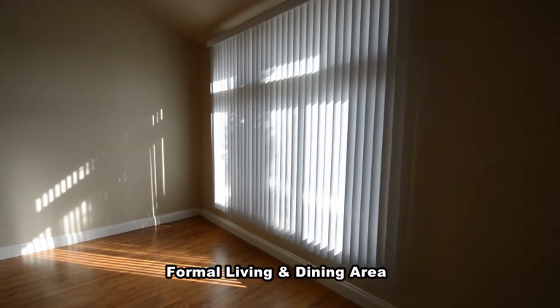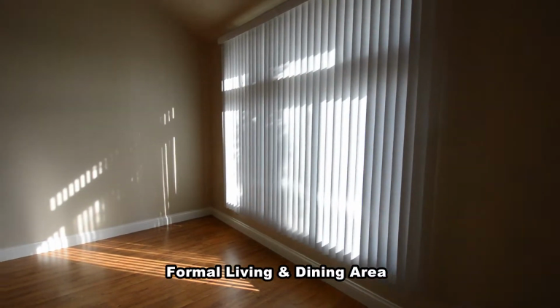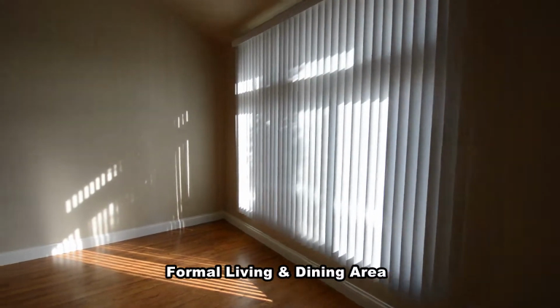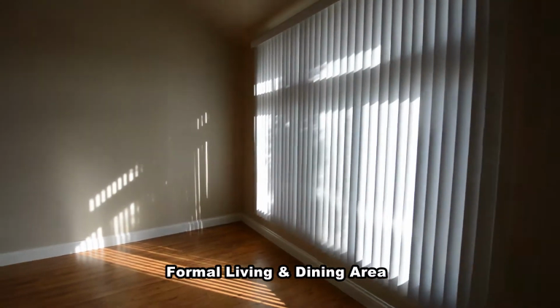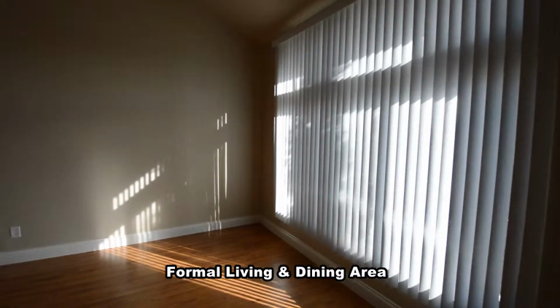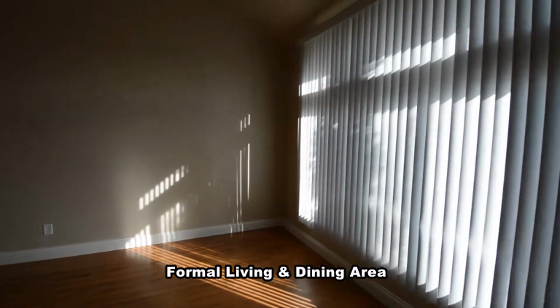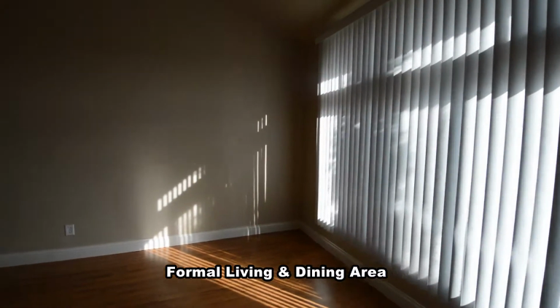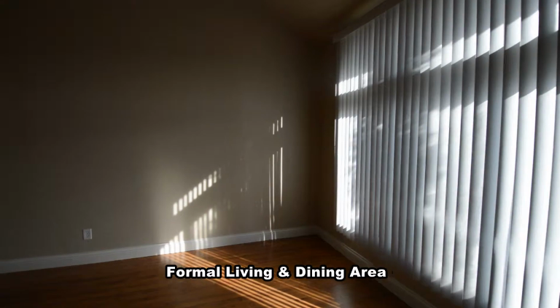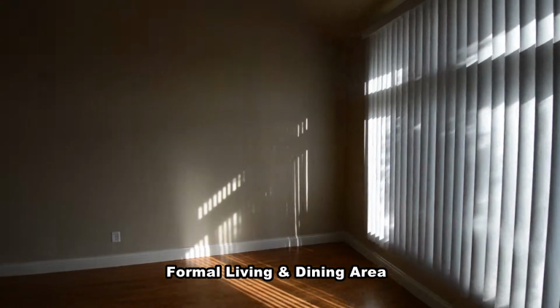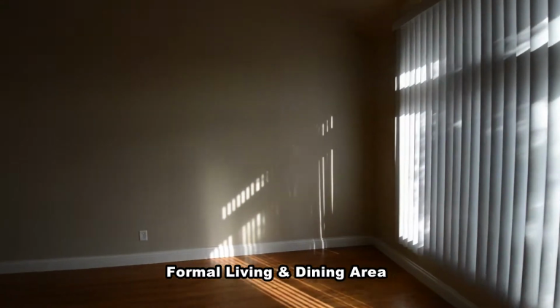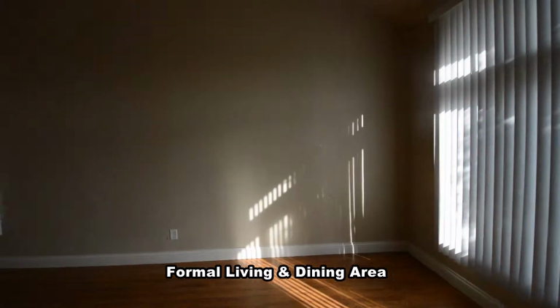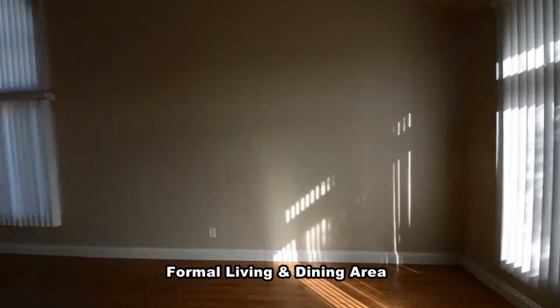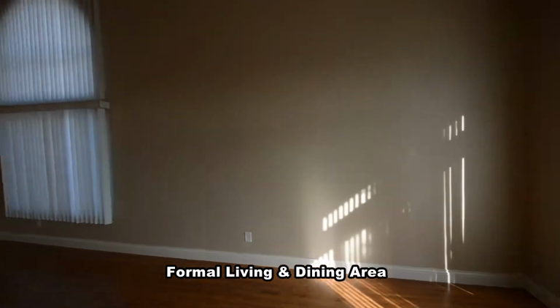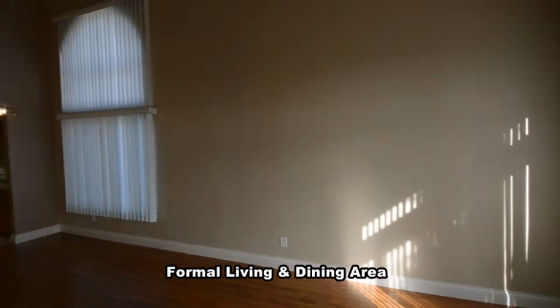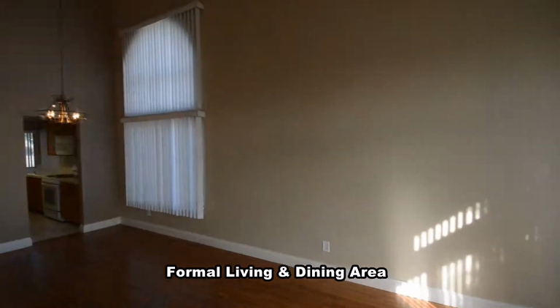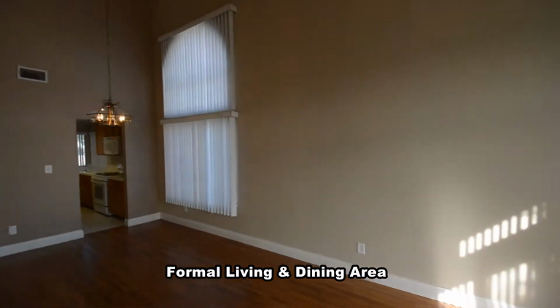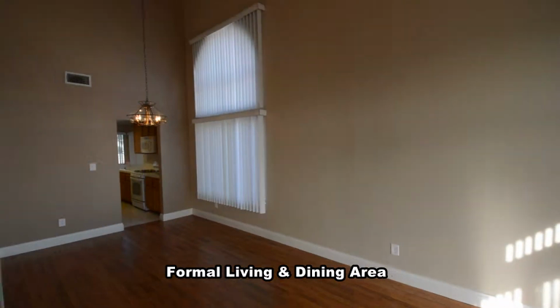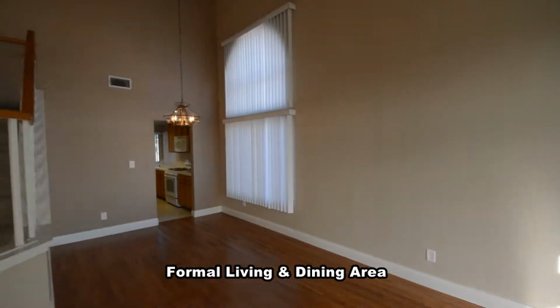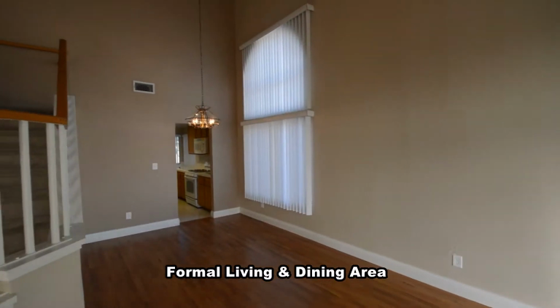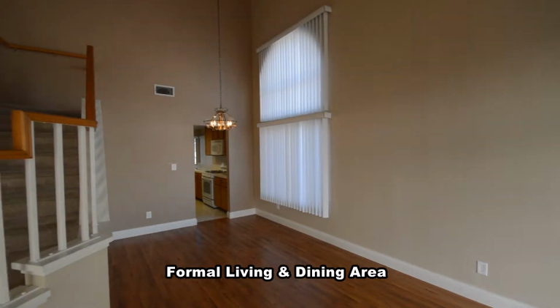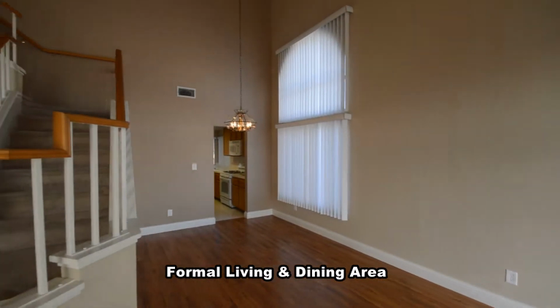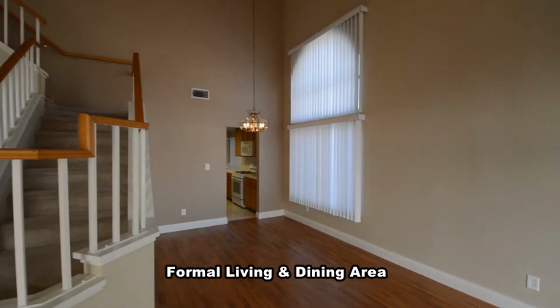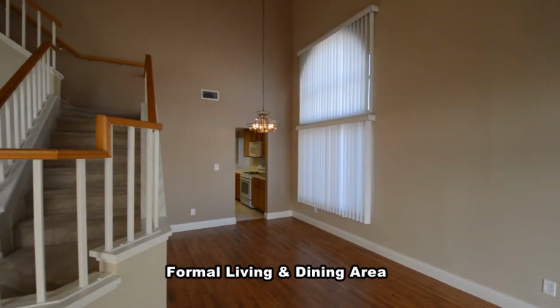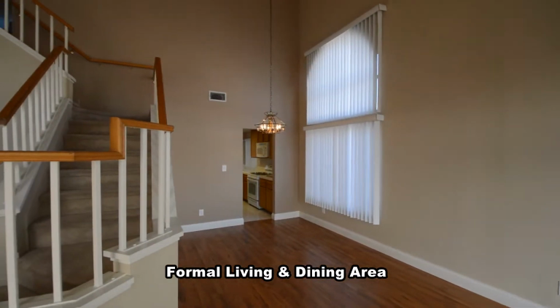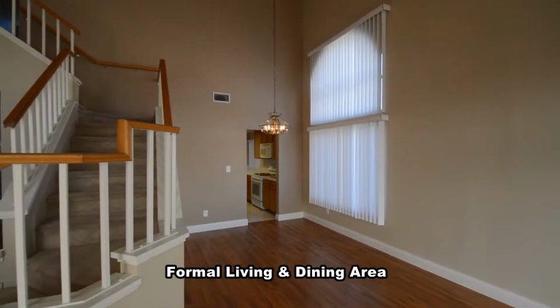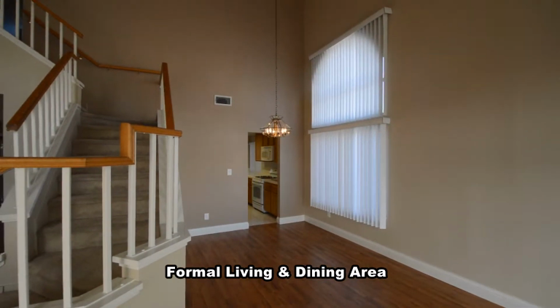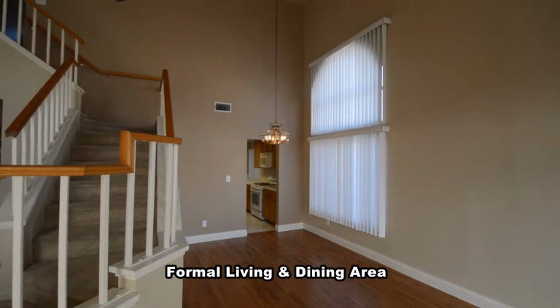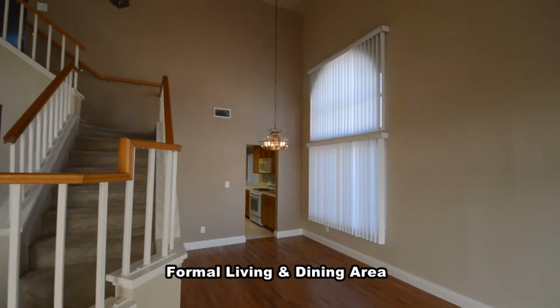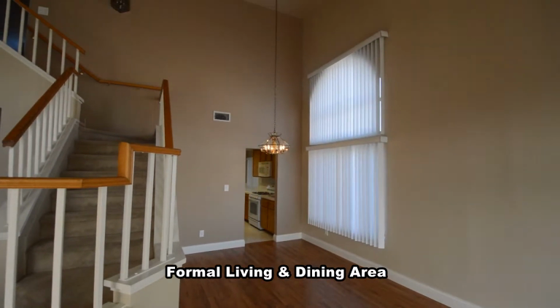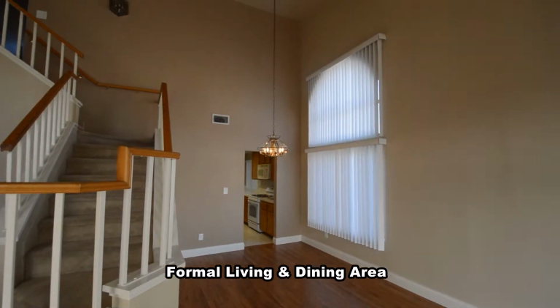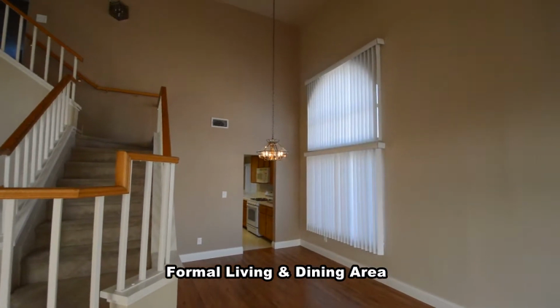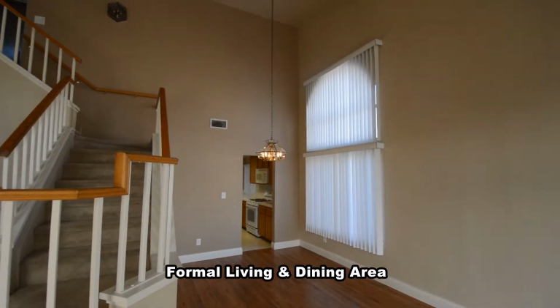The home has a formal living room and dining area with a vaulted ceiling and big windows for lots of natural light. The dining area has a hanging light.